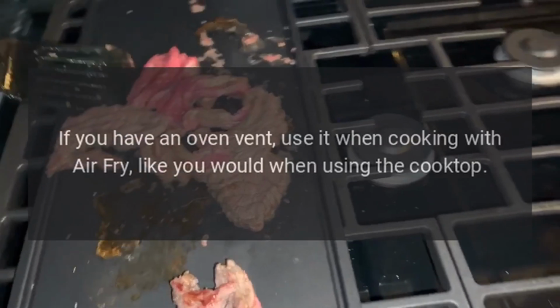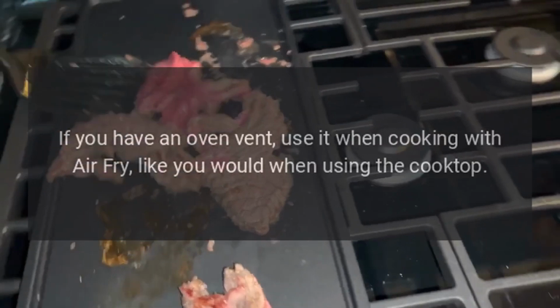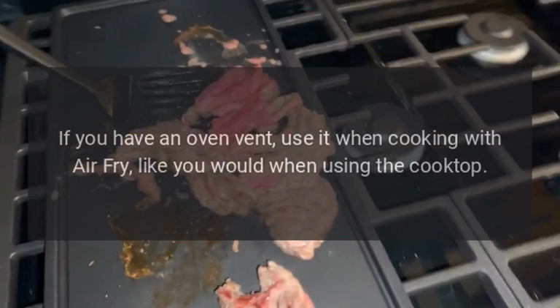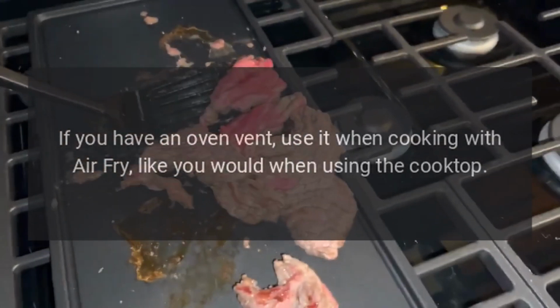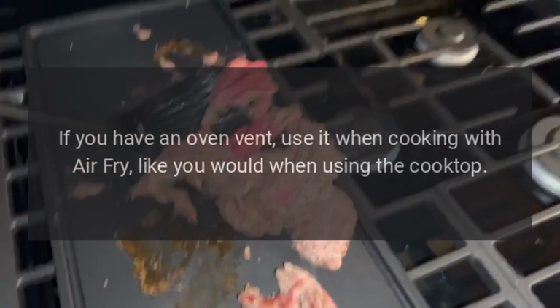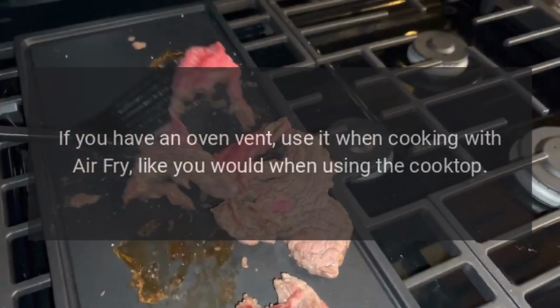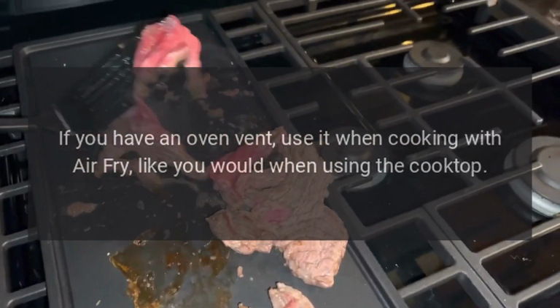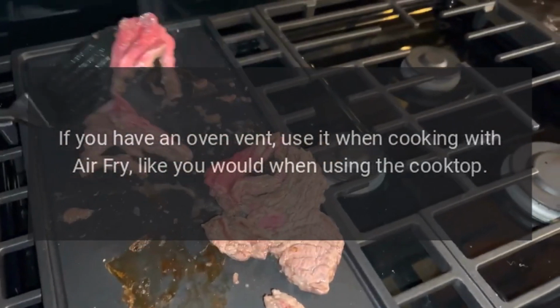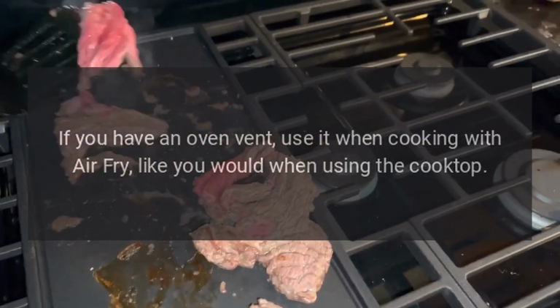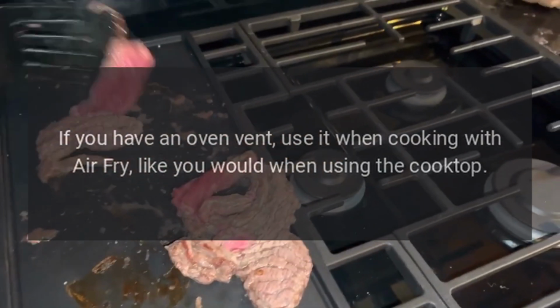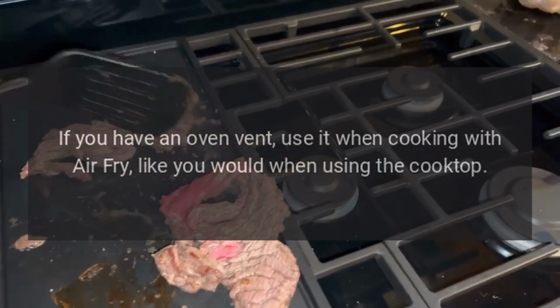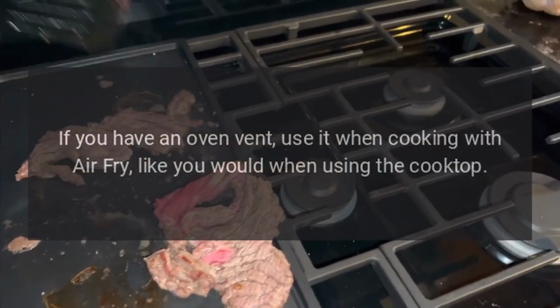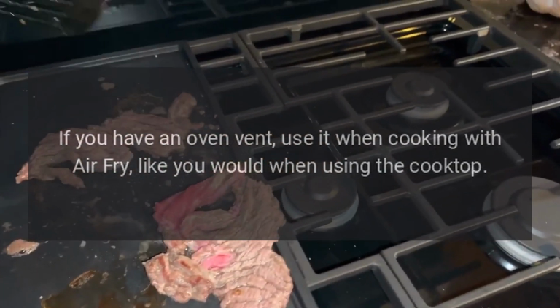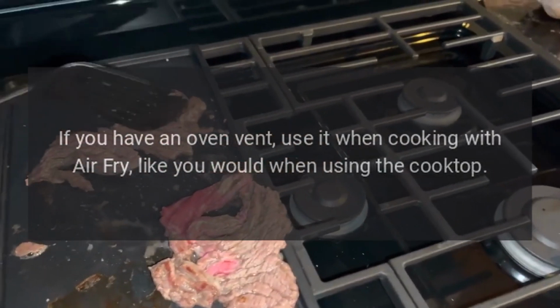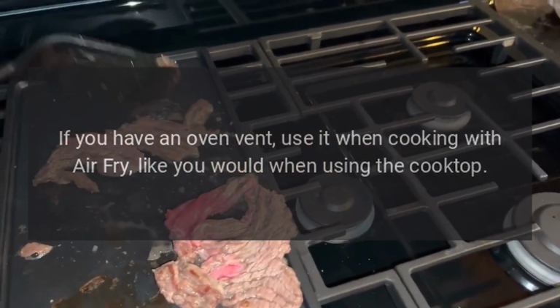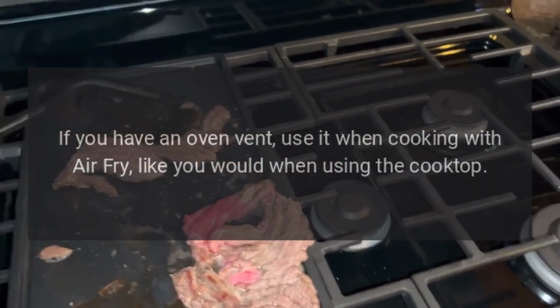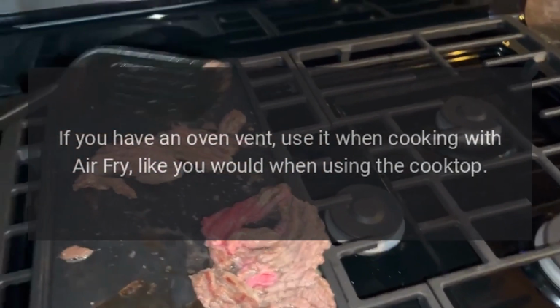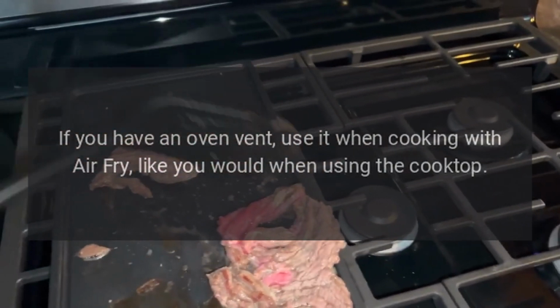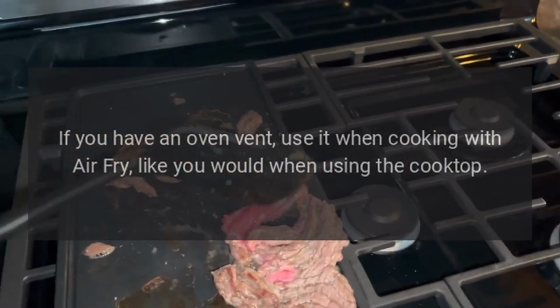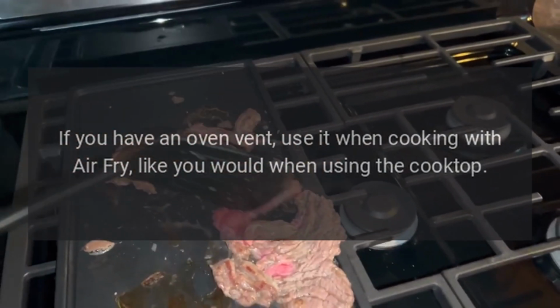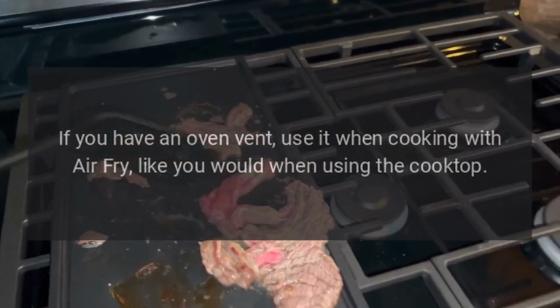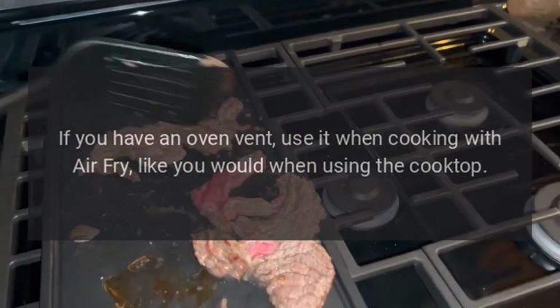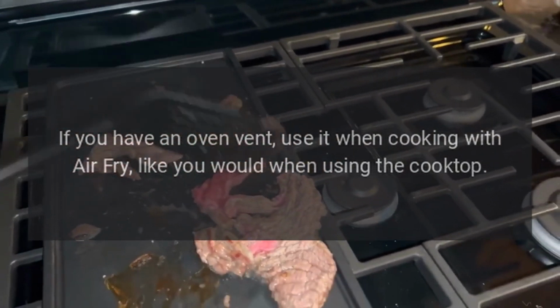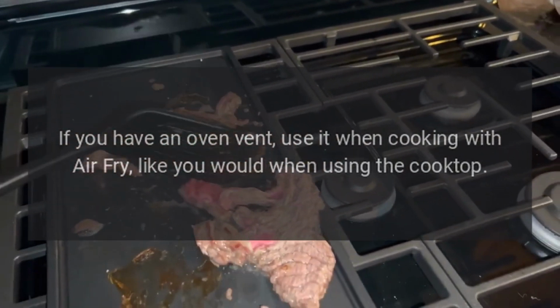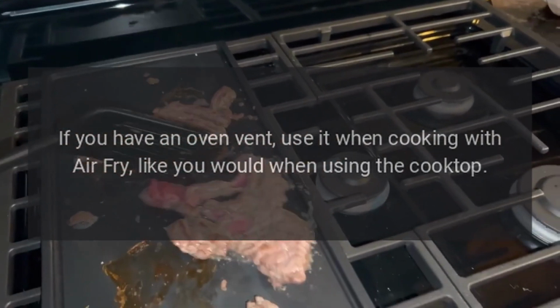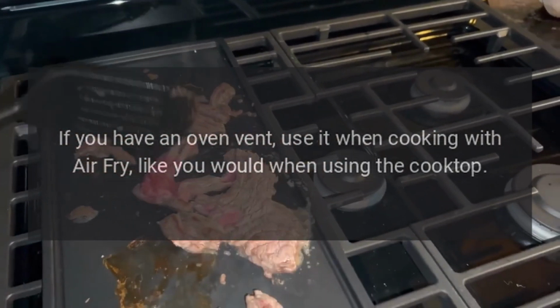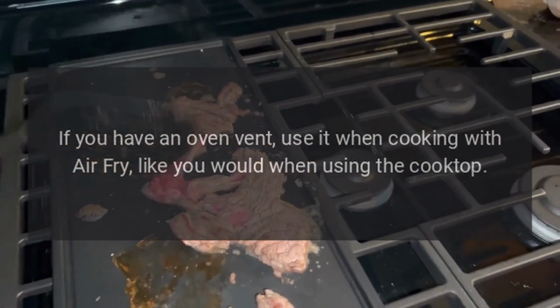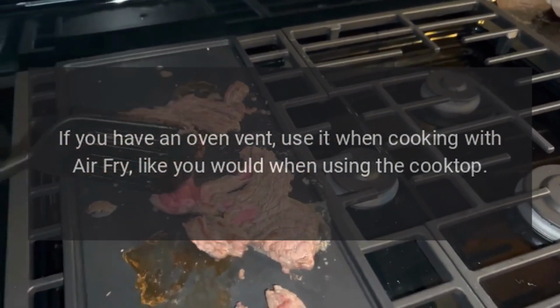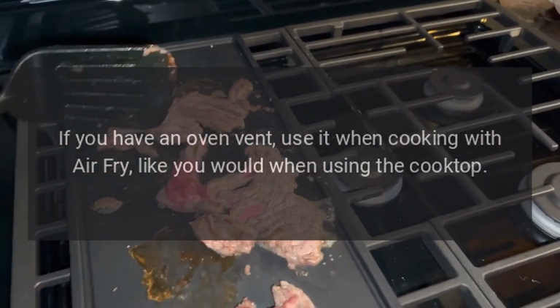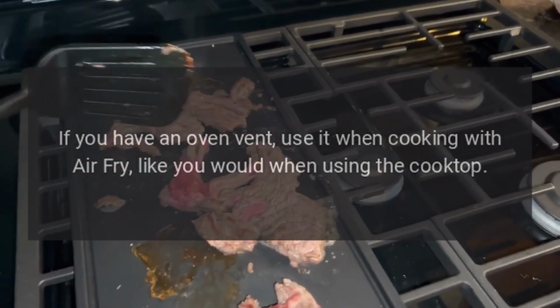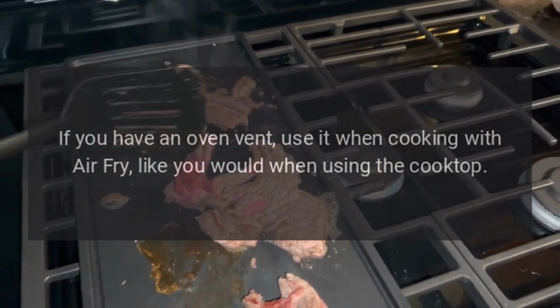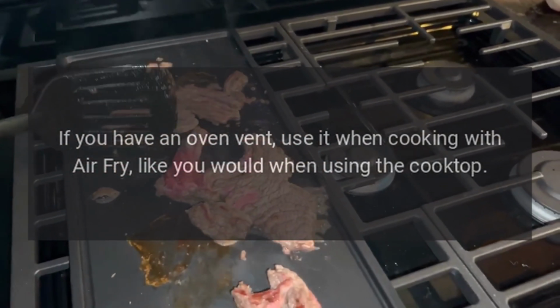If you have an oven vent, use it when cooking with air fry, just like you would when using the cooktop.